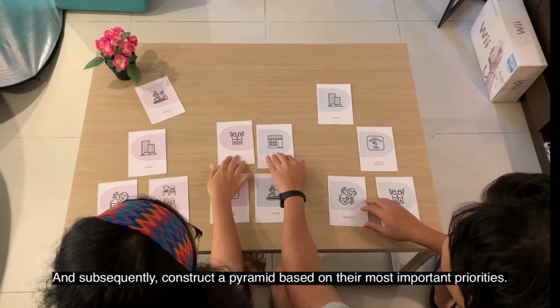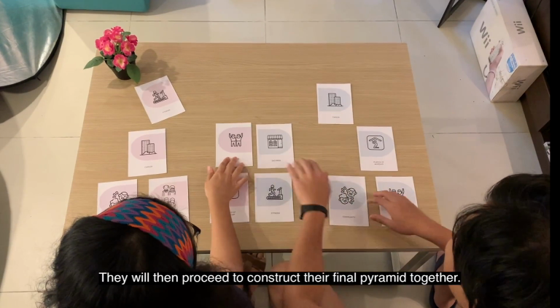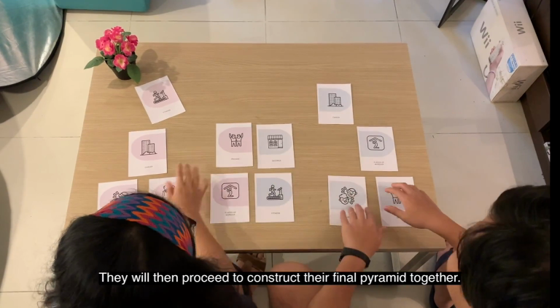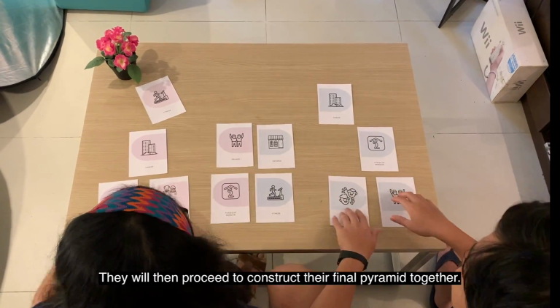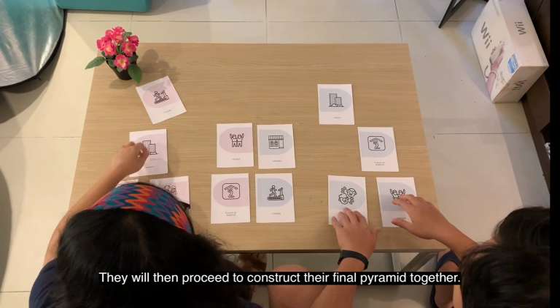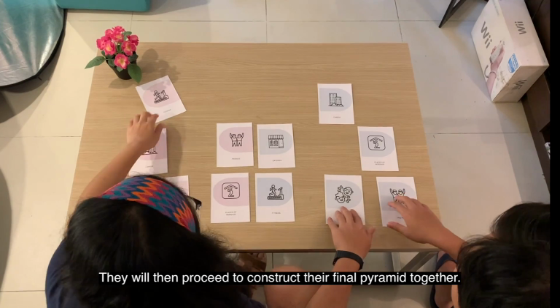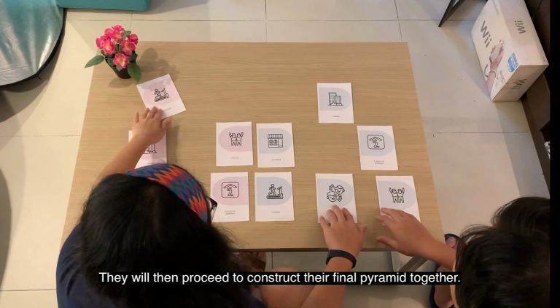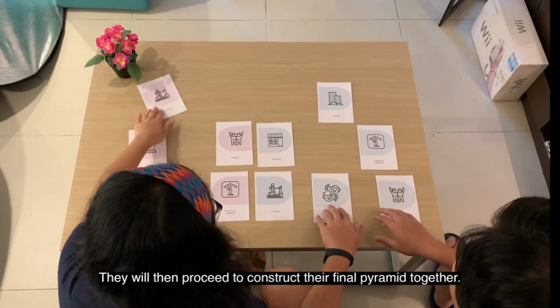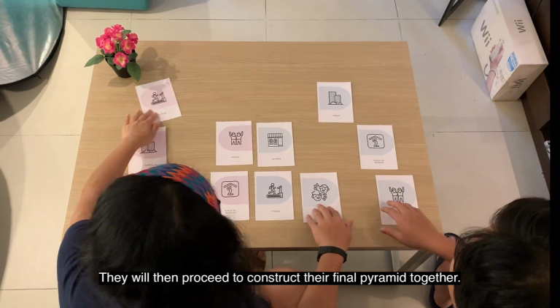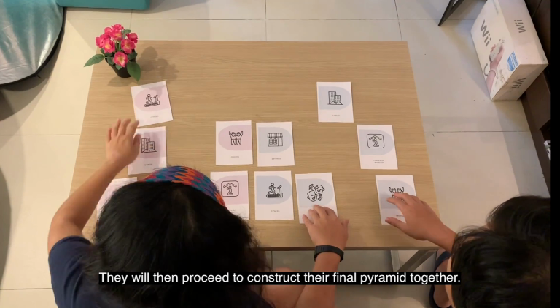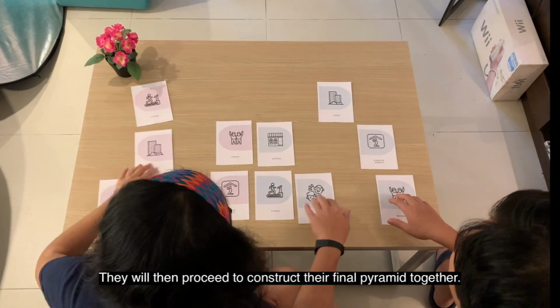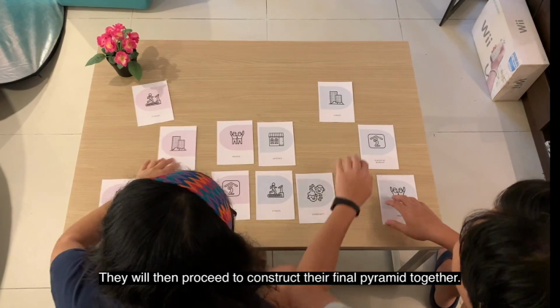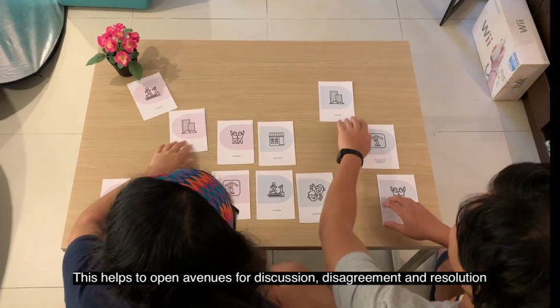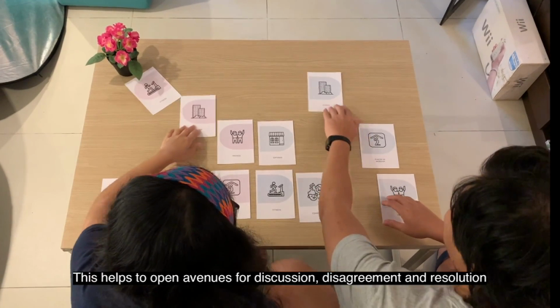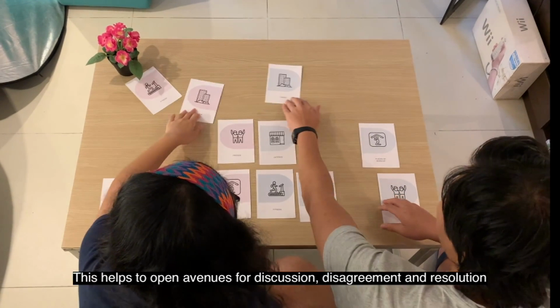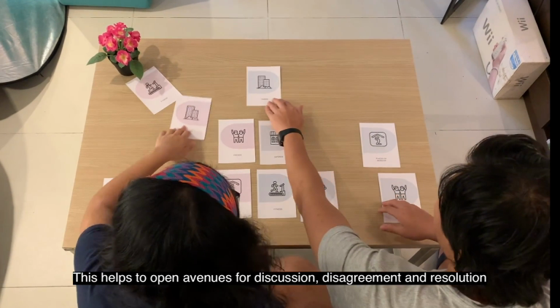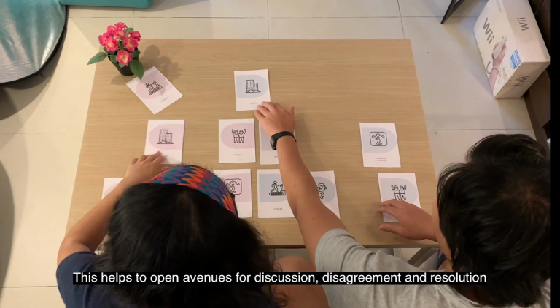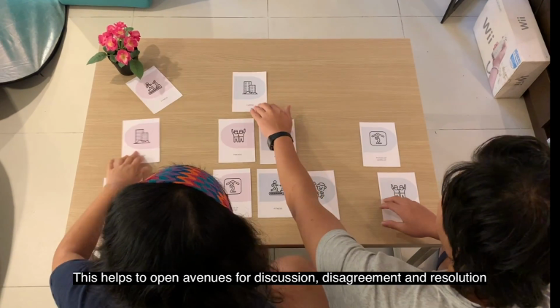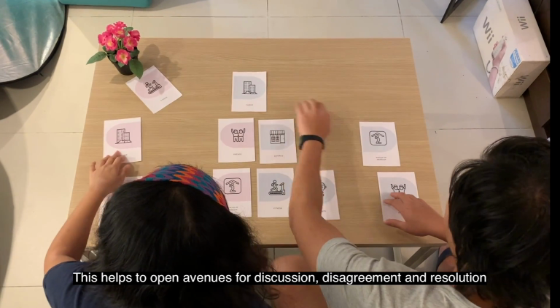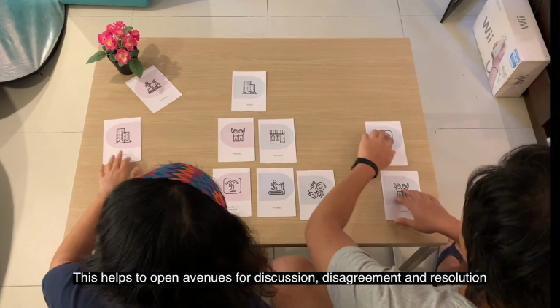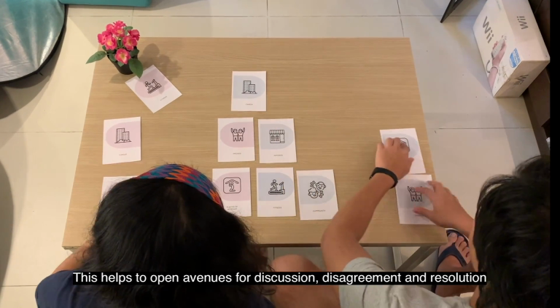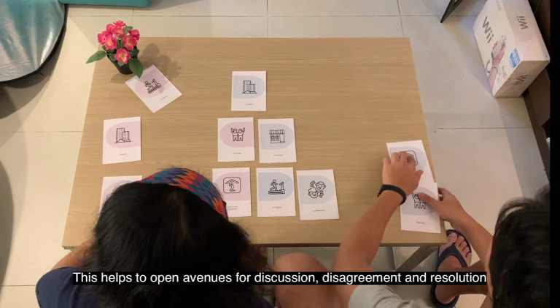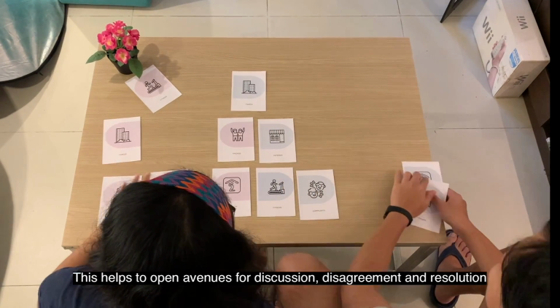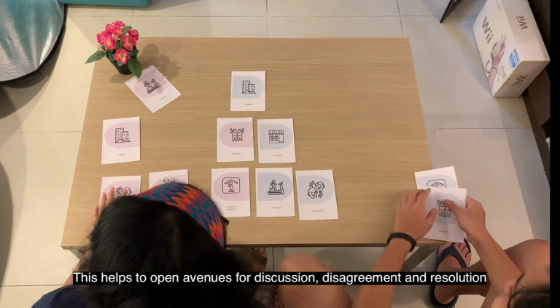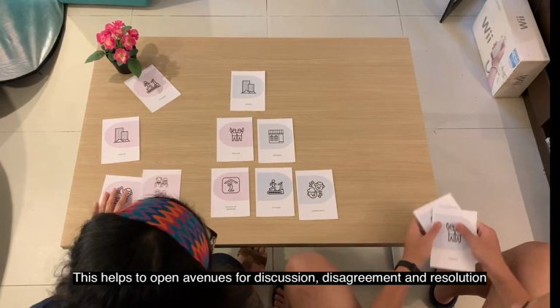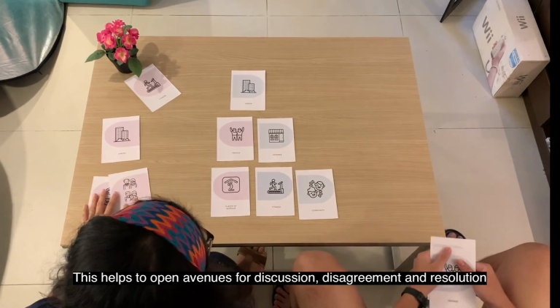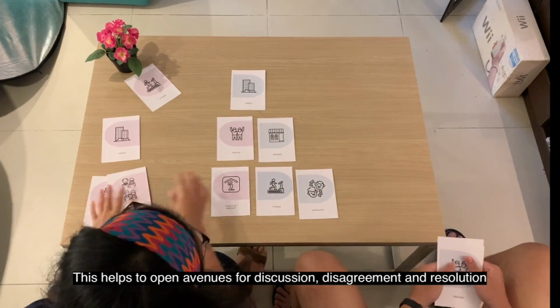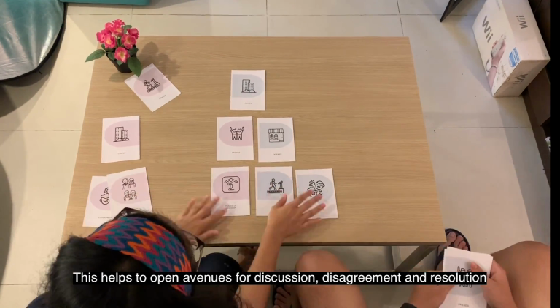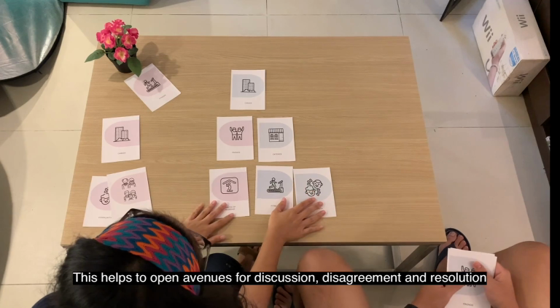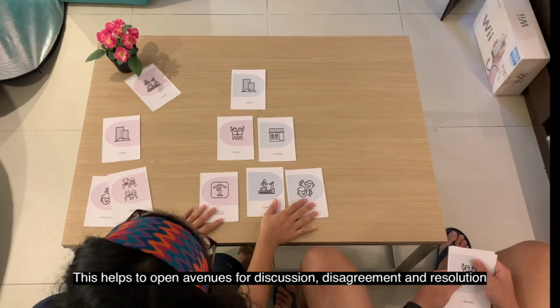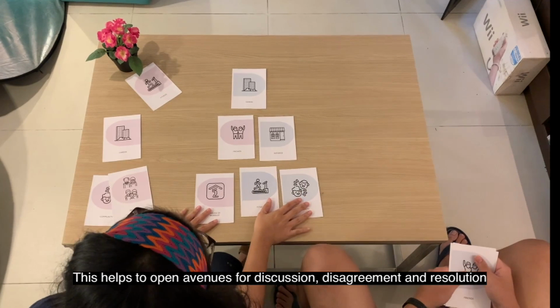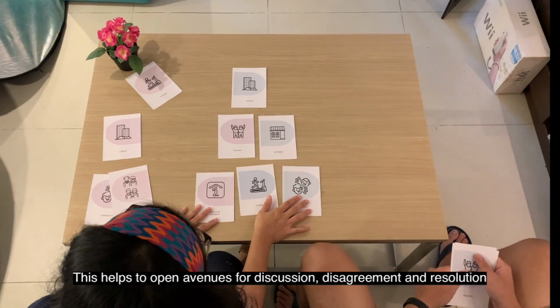They will then proceed to construct their final pyramid together. This helps to open avenues for discussion, disagreement, and resolution.